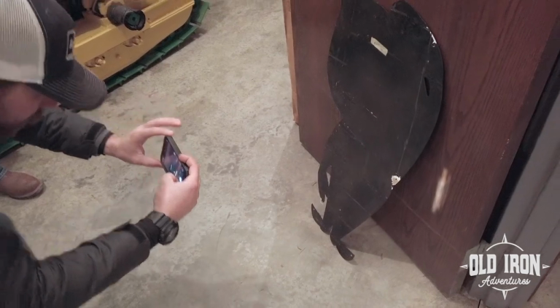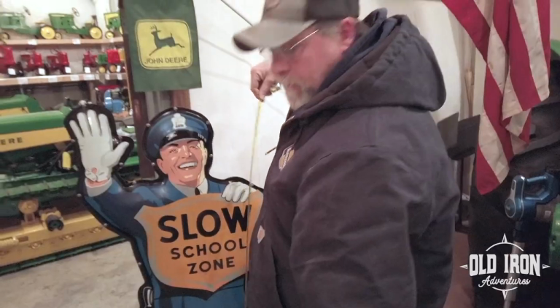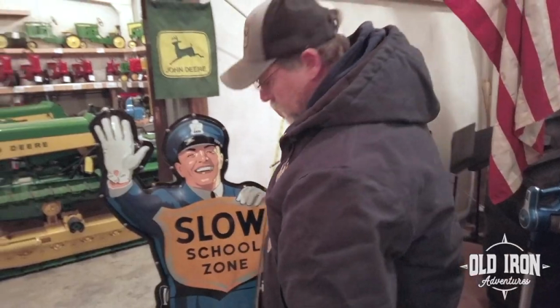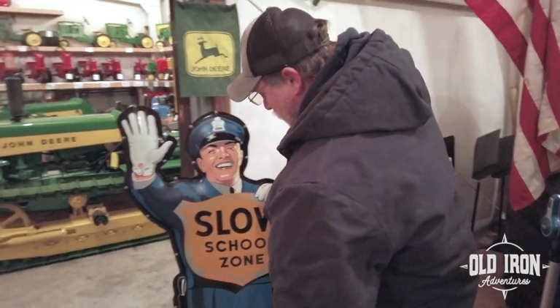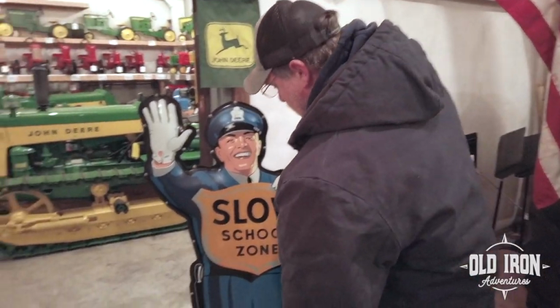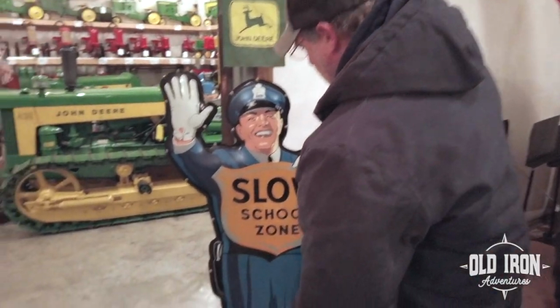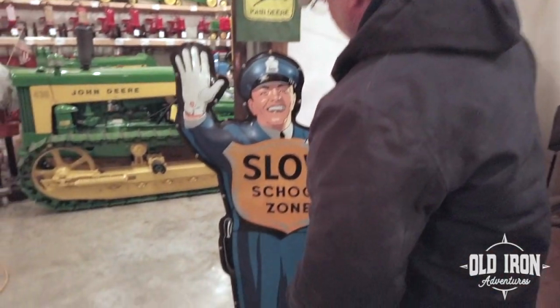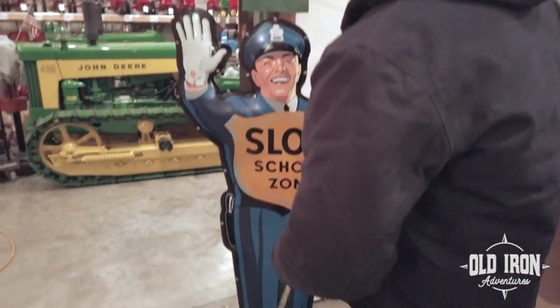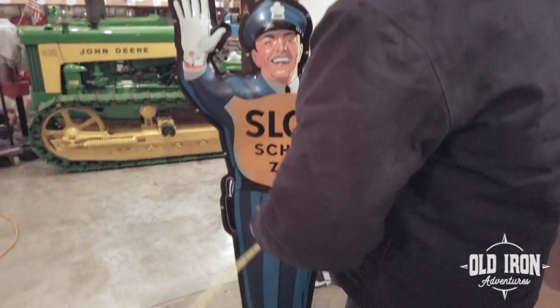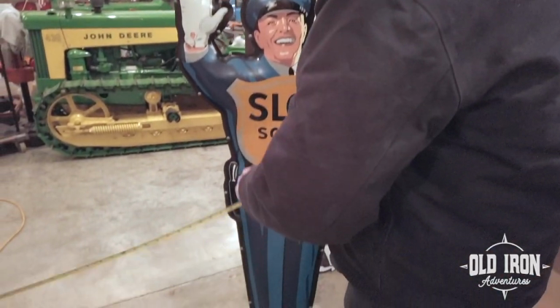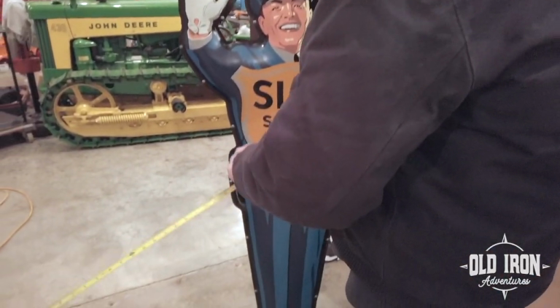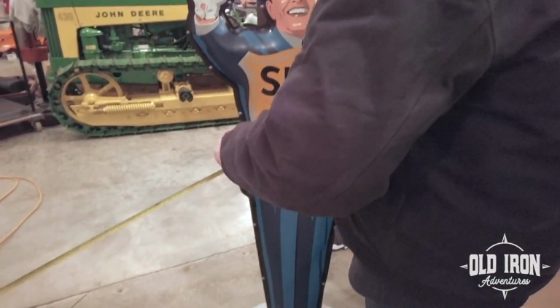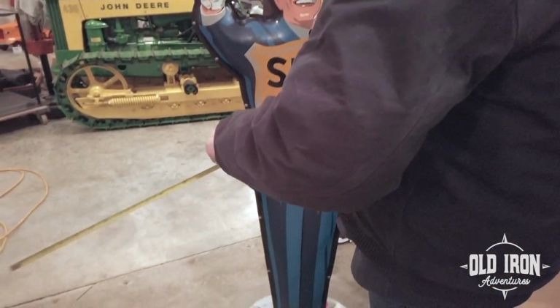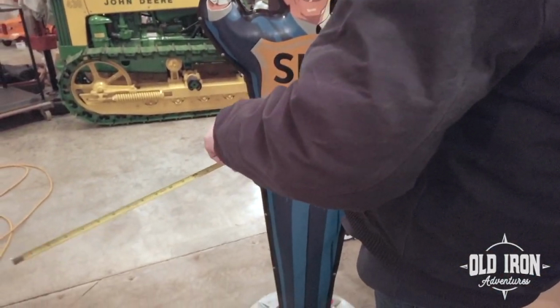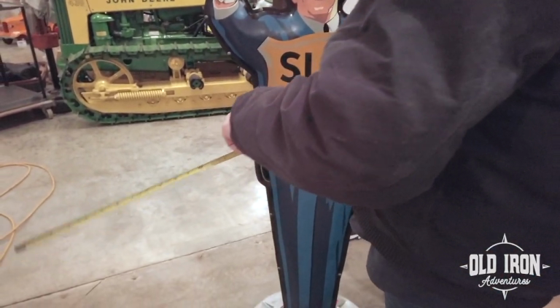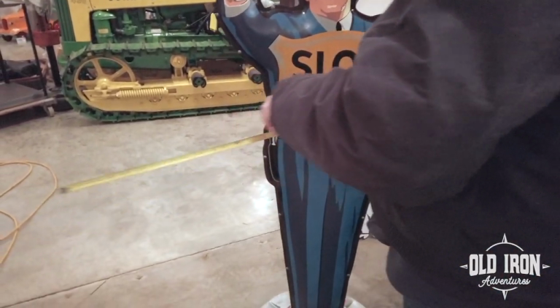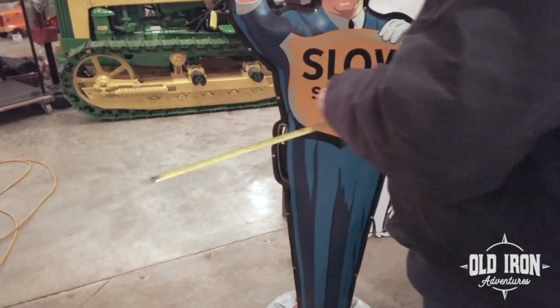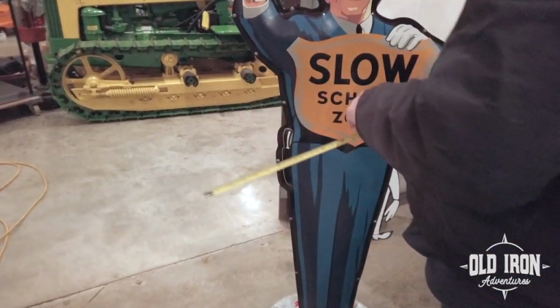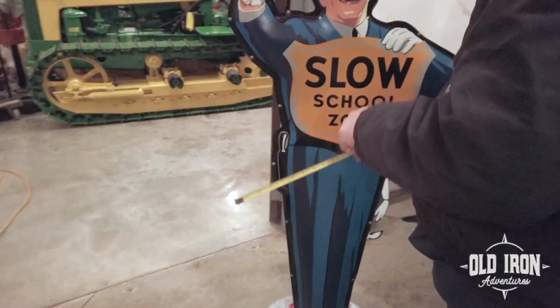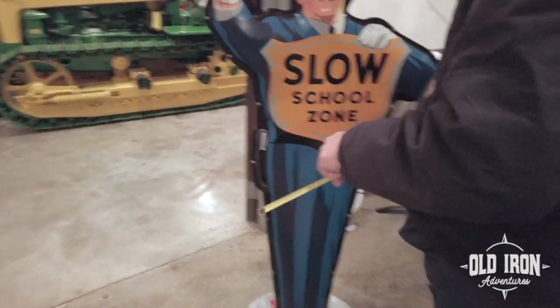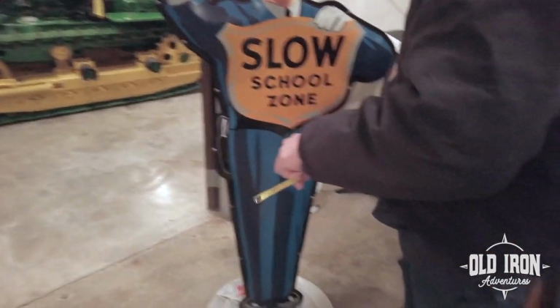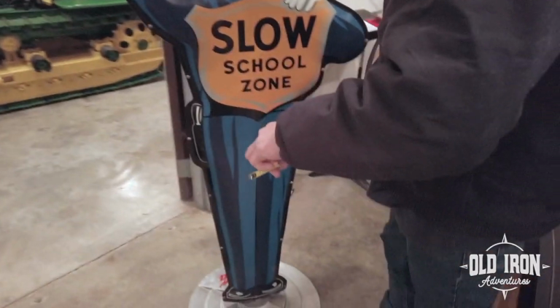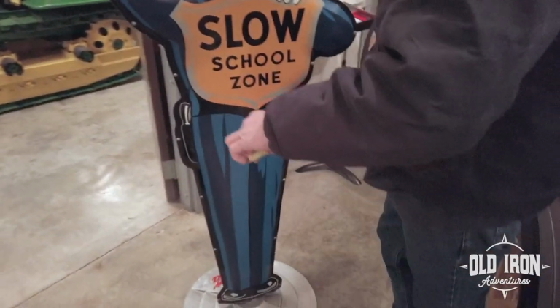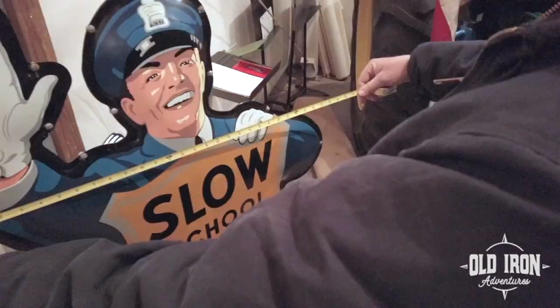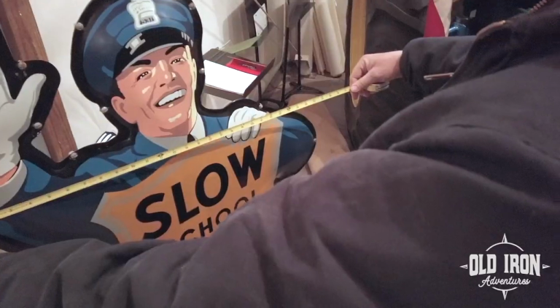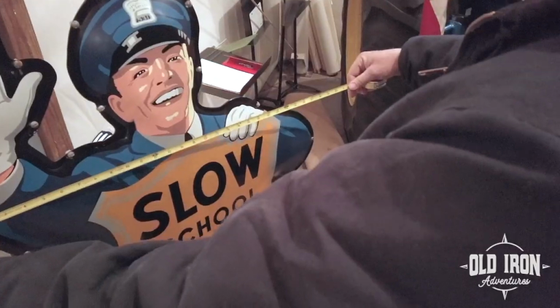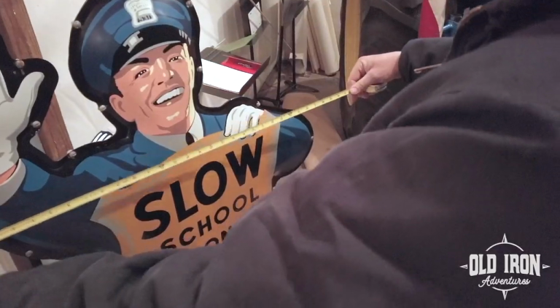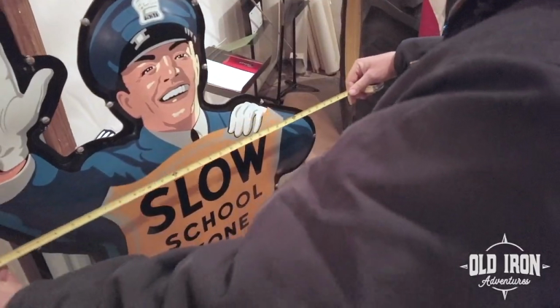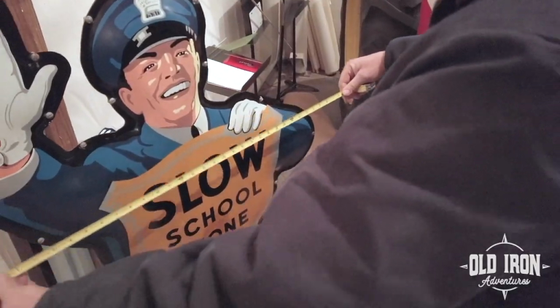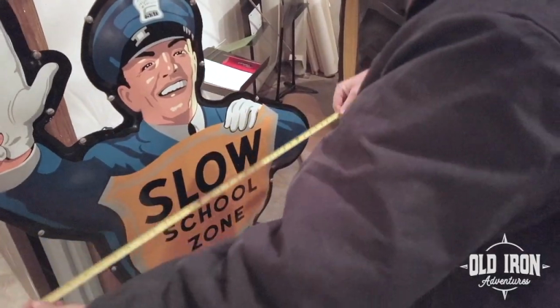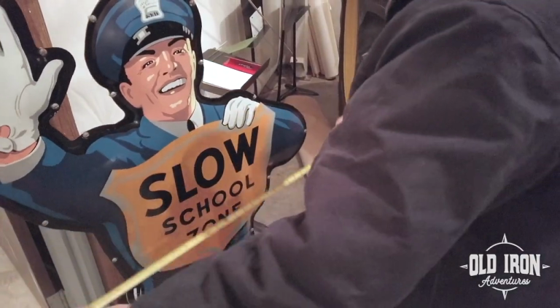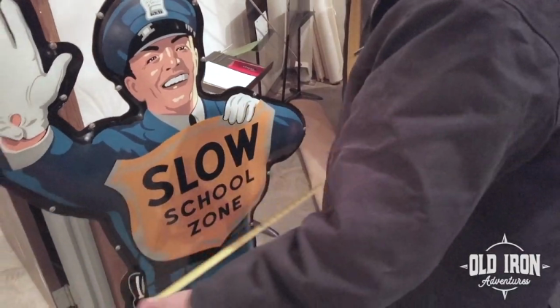Without the base, he's 58 and a half inches tall, 29 inches wide.